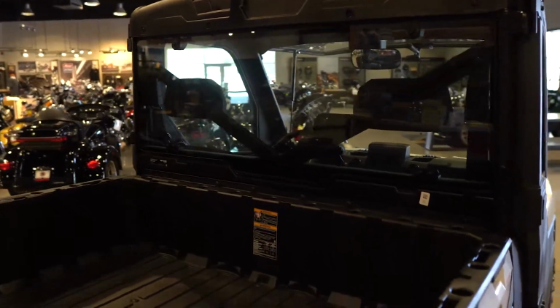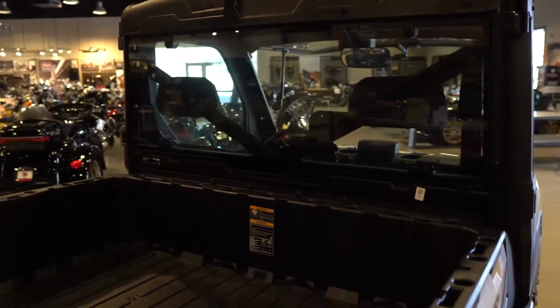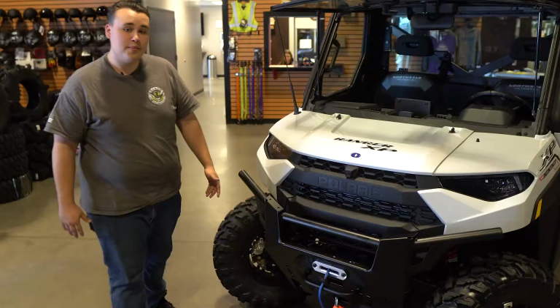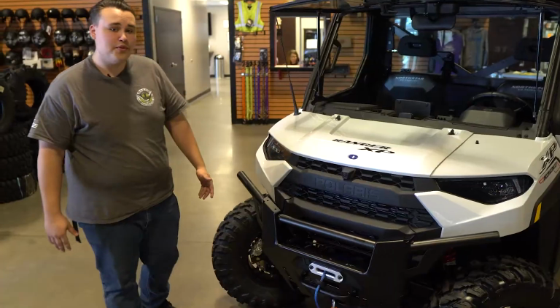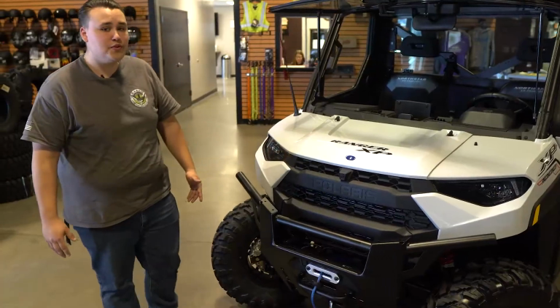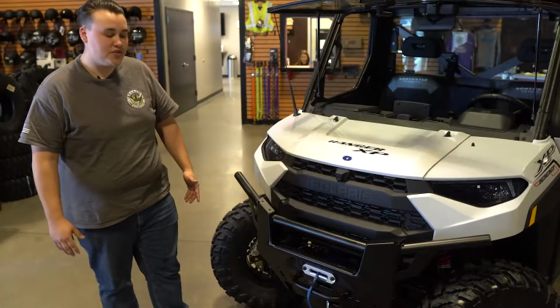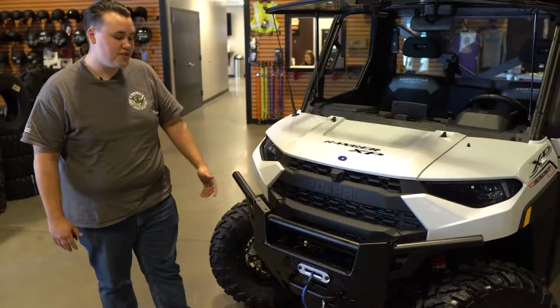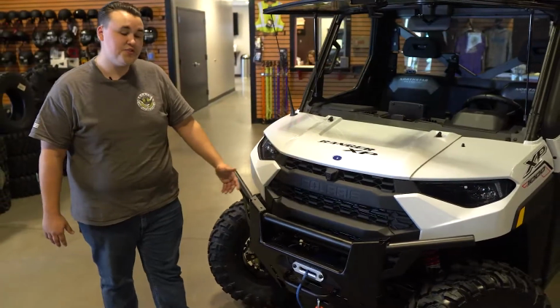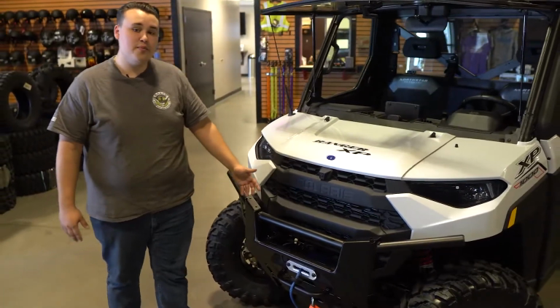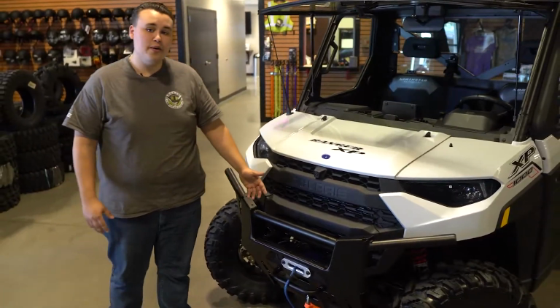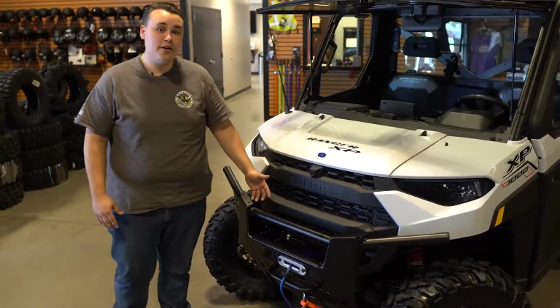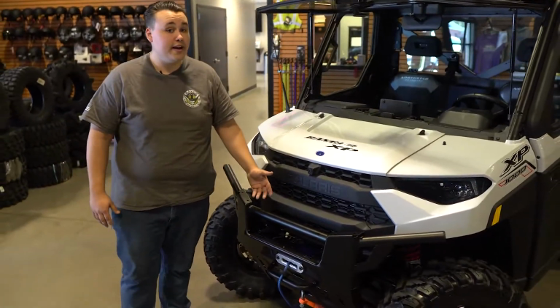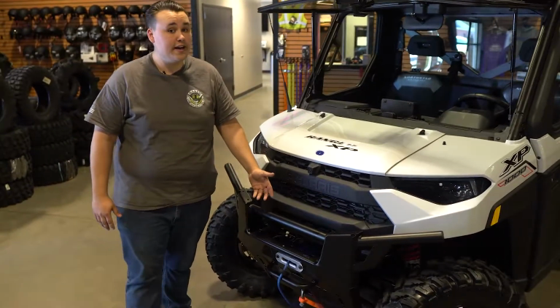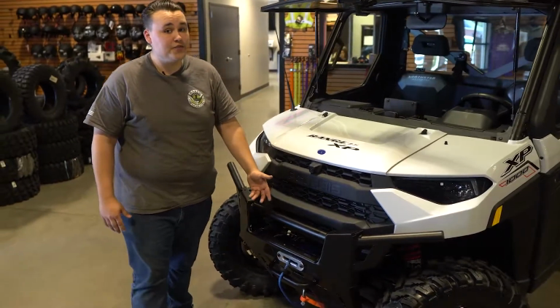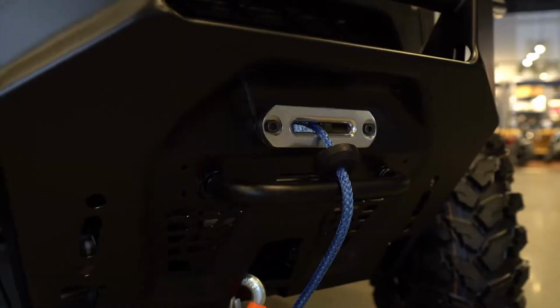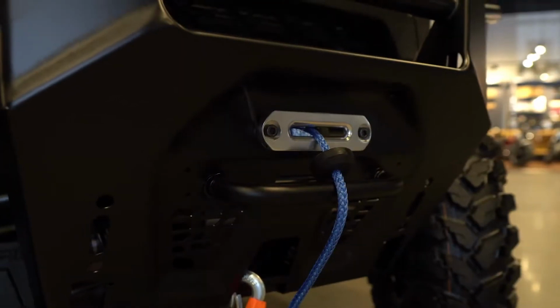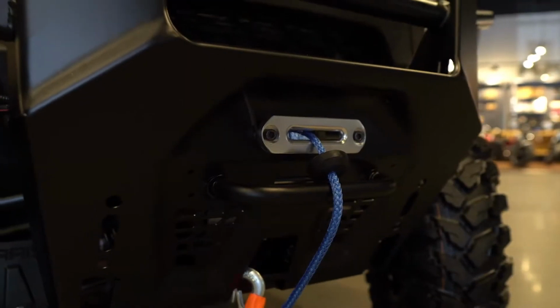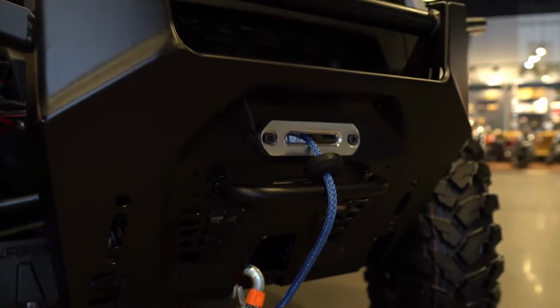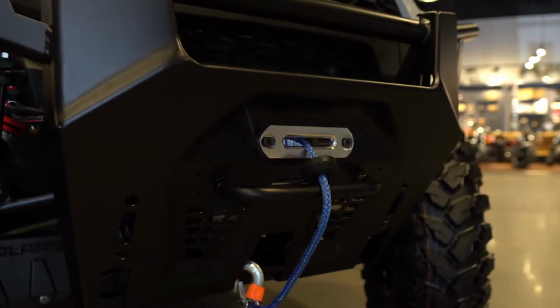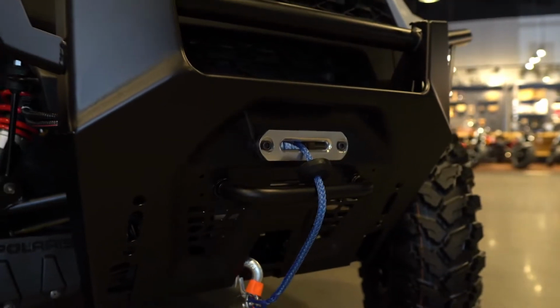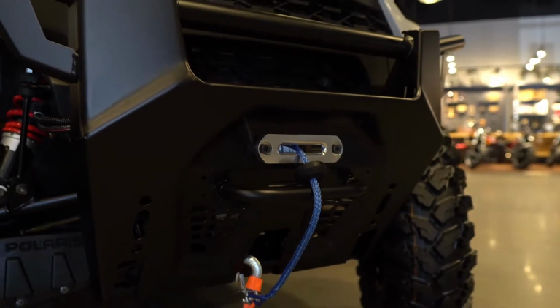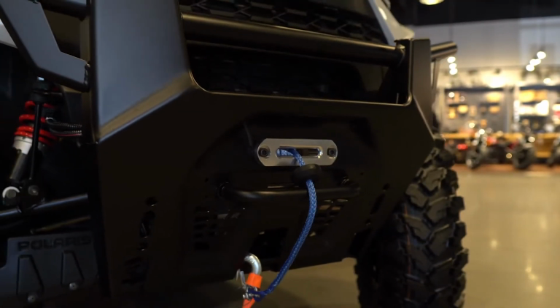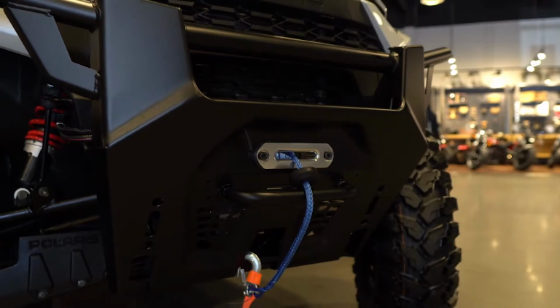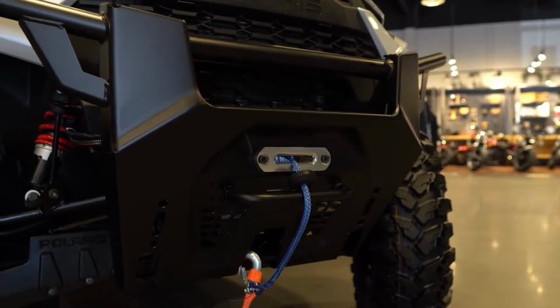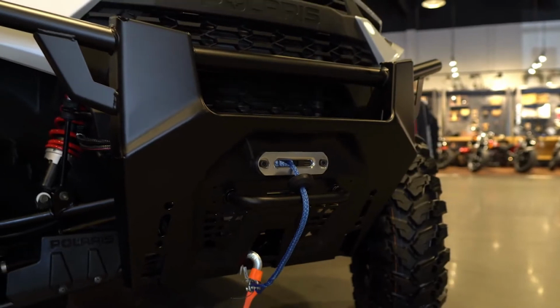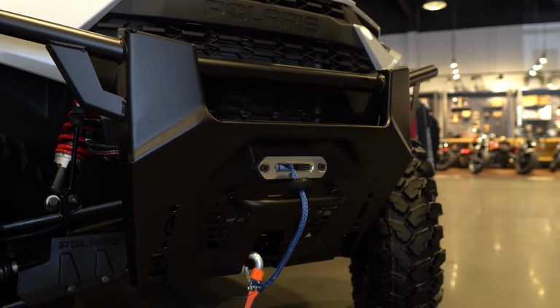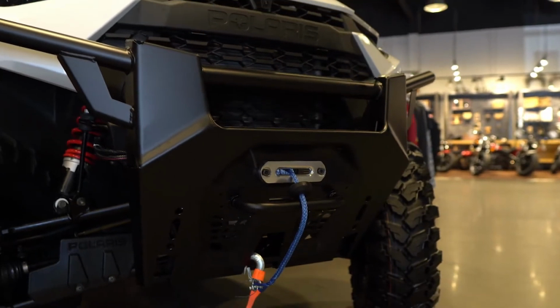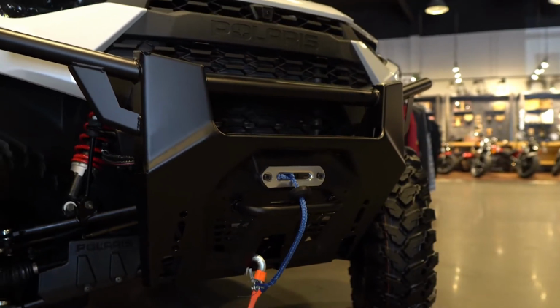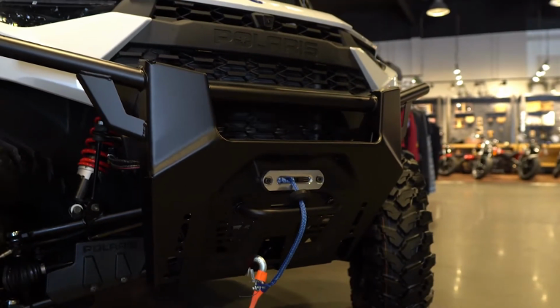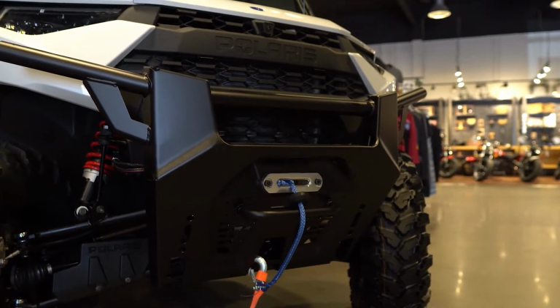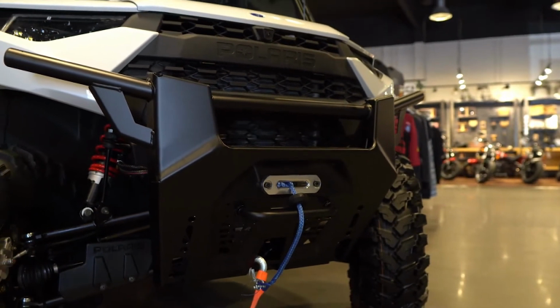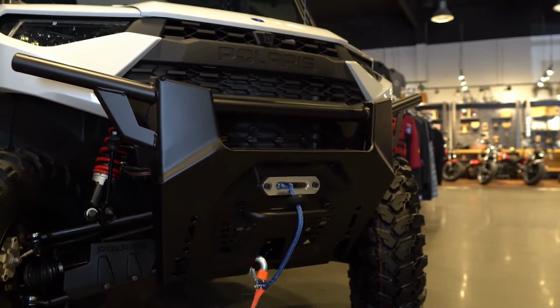Also coming with the North Star is this front bumper and a nice 4500 pound winch. Whatever terrain you can get into, you can get out of.